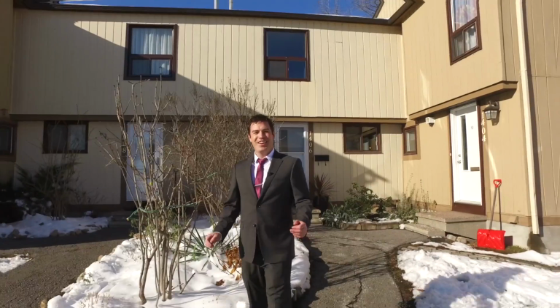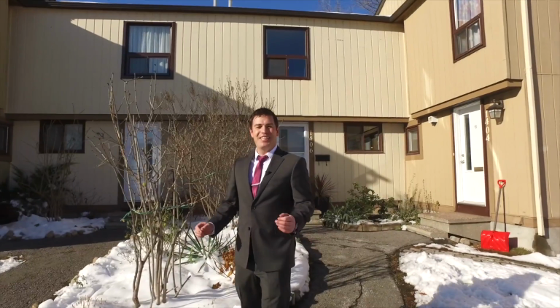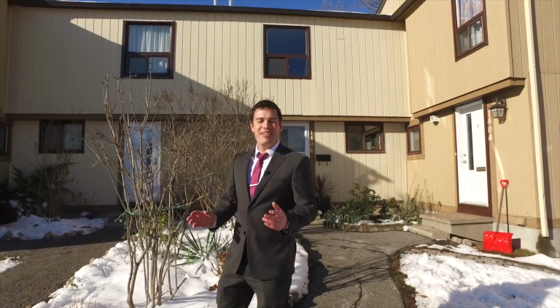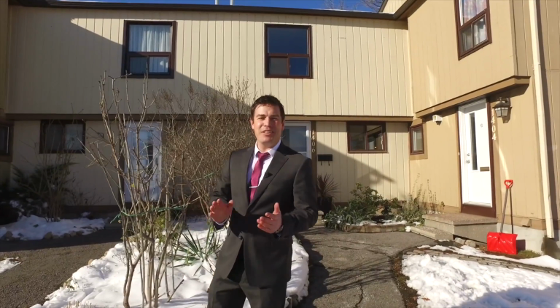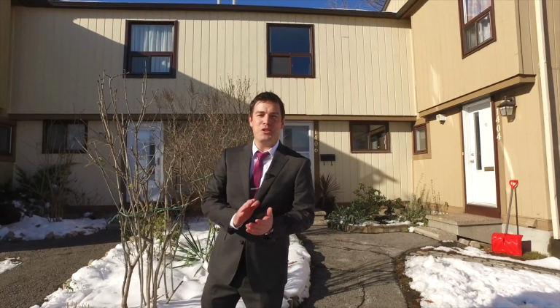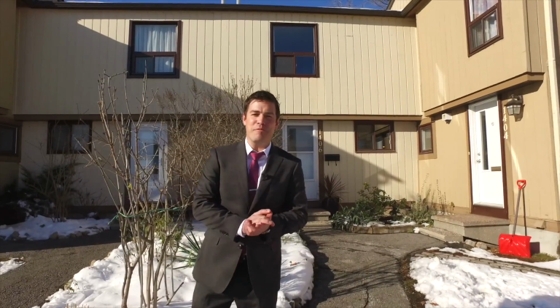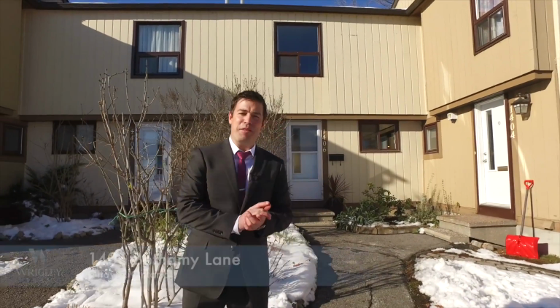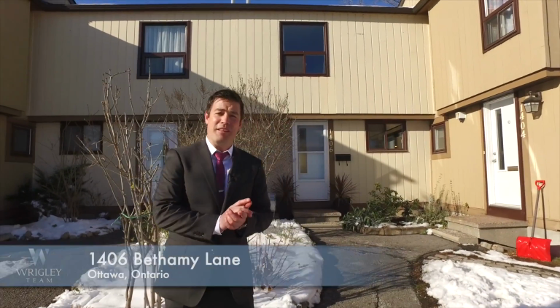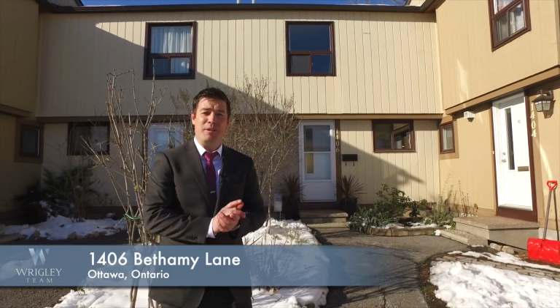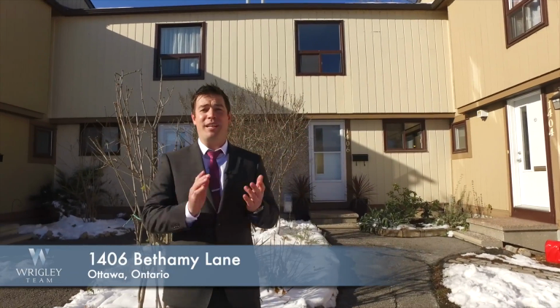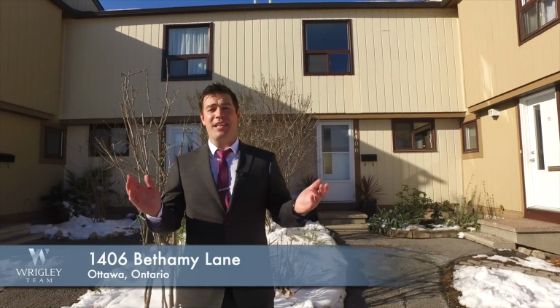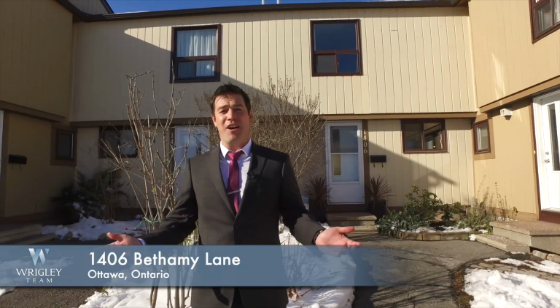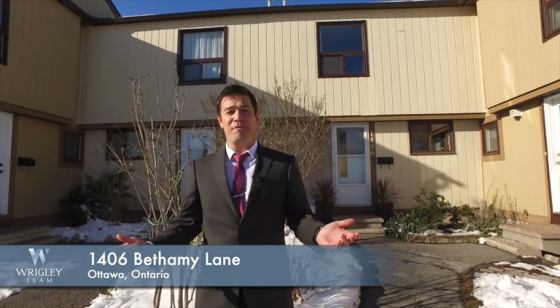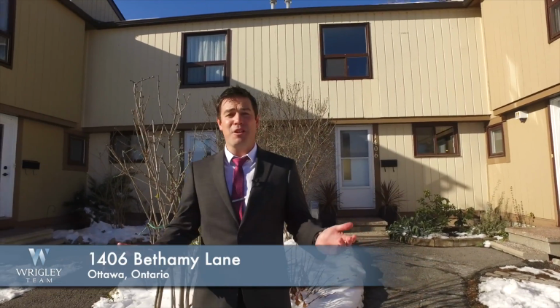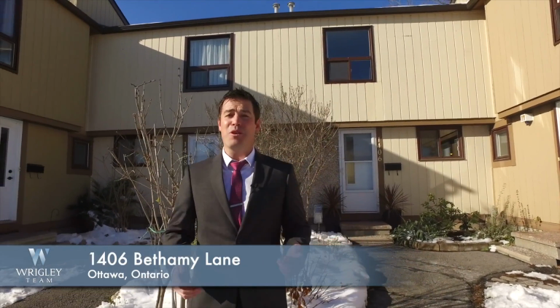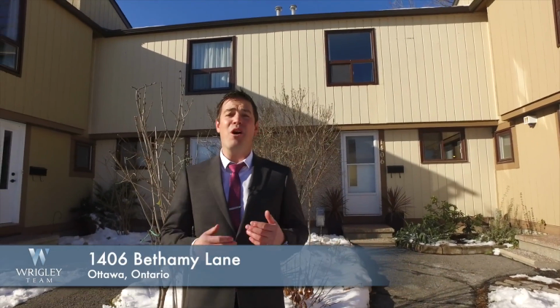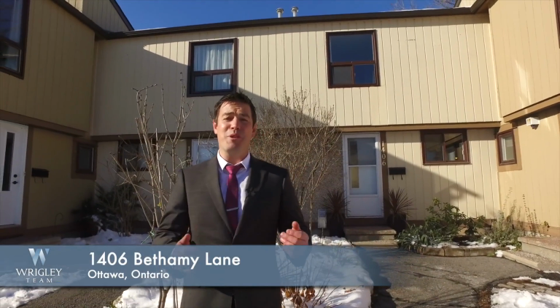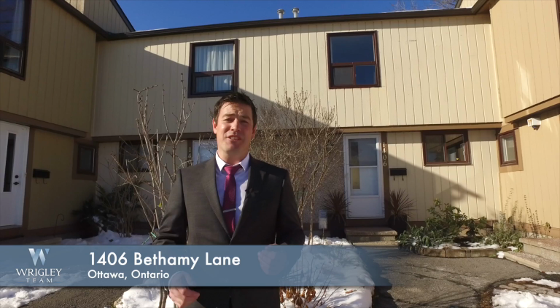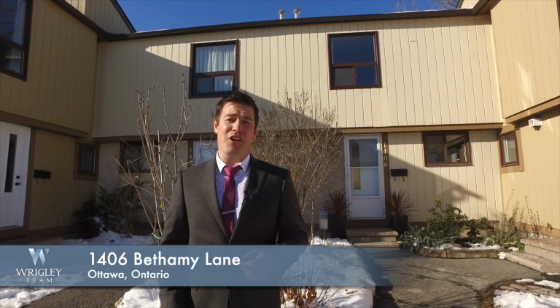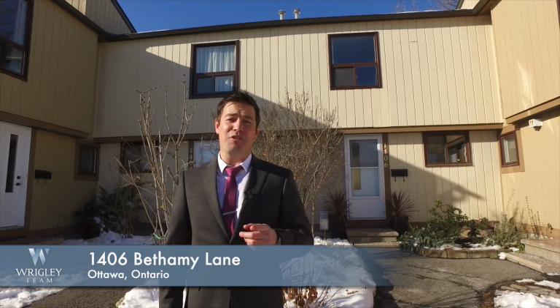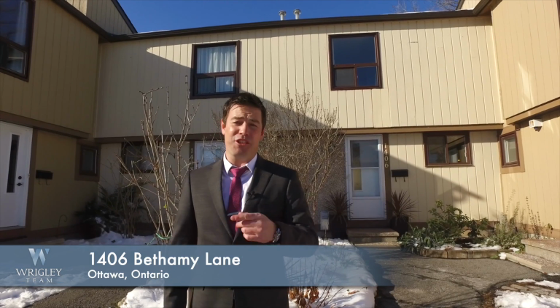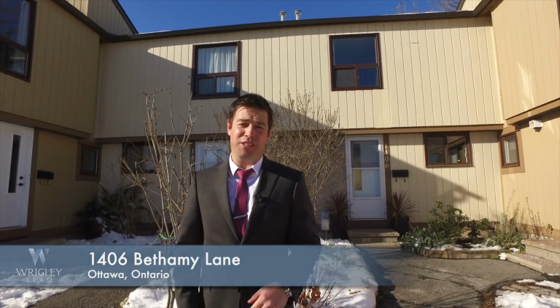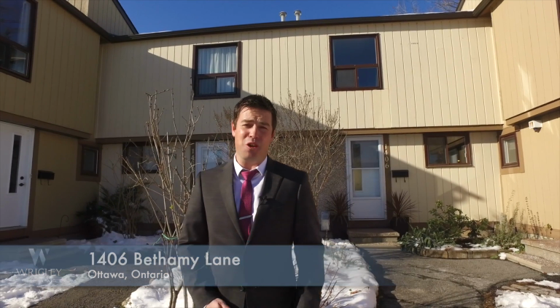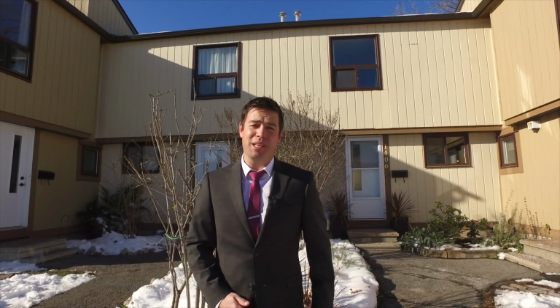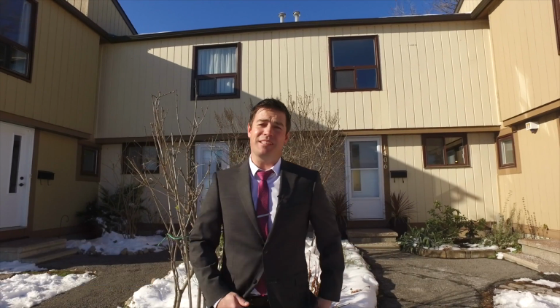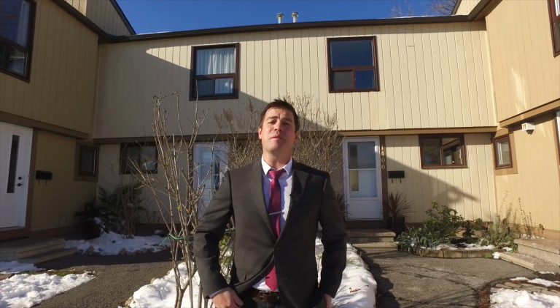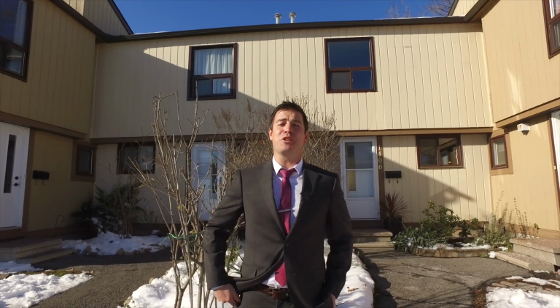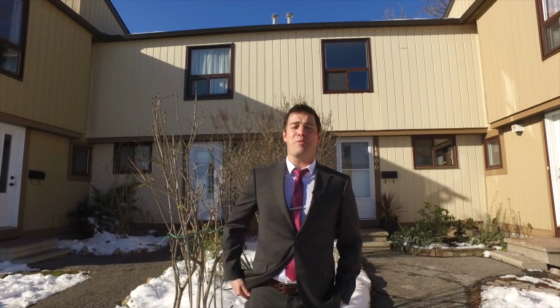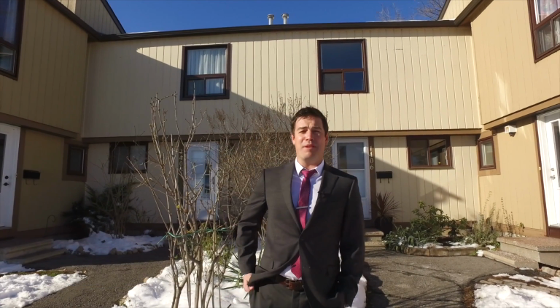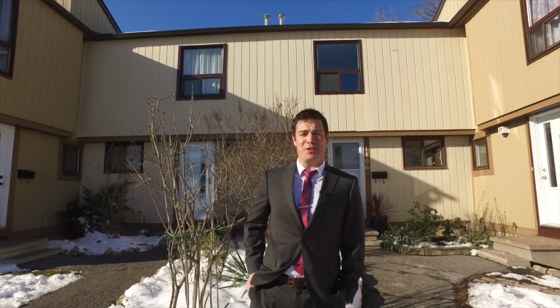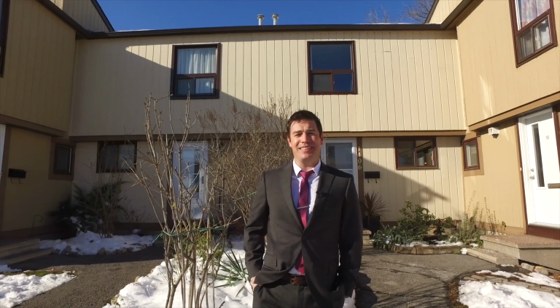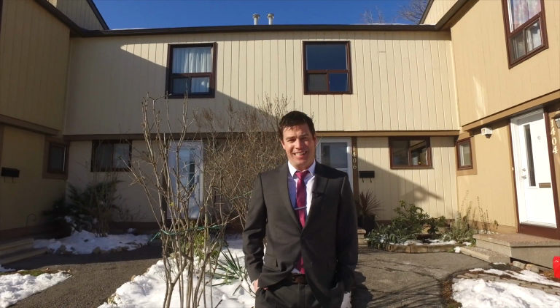Well, now you've had a little tour of Bethany Lane and what it has to offer. With all the reasons to call this your next home, it's time to book your private viewing today.